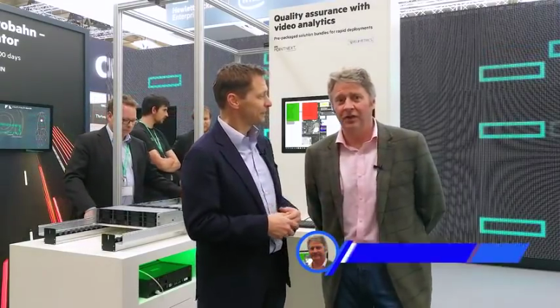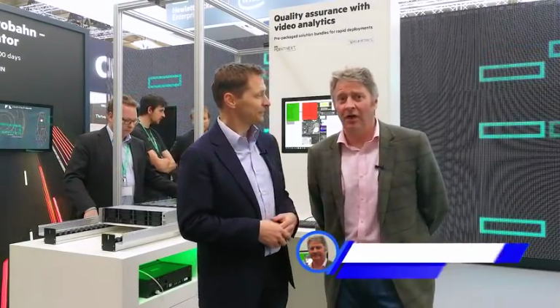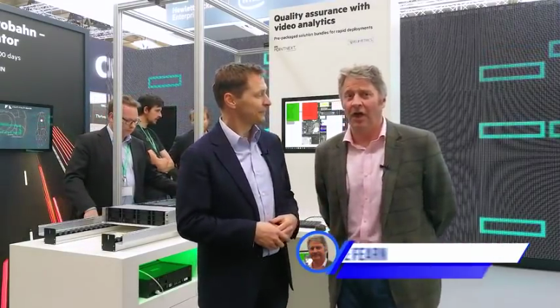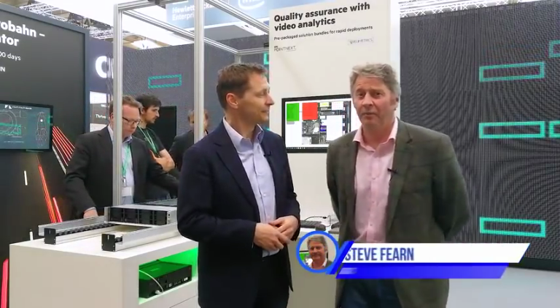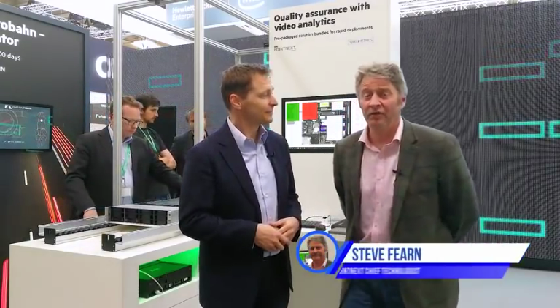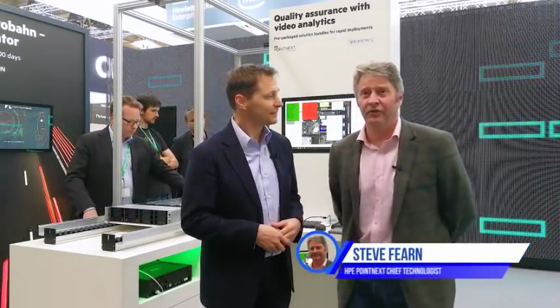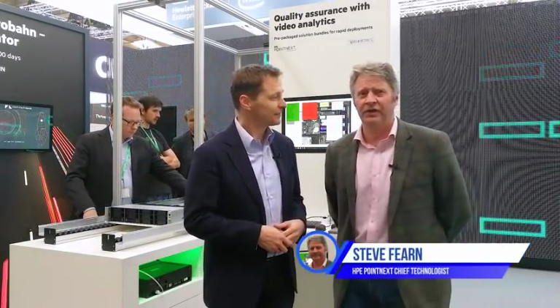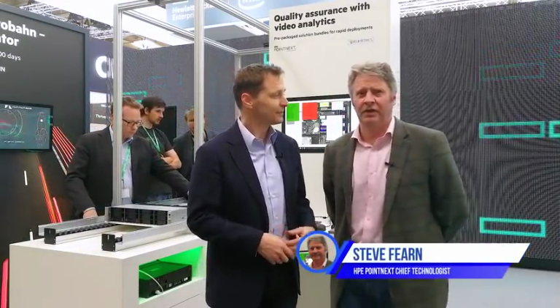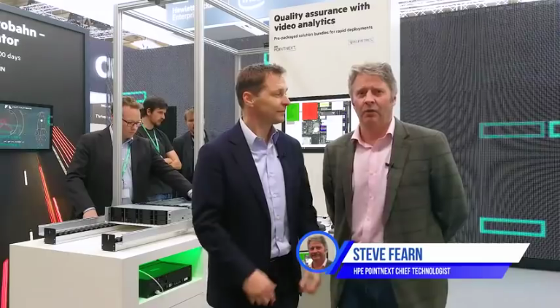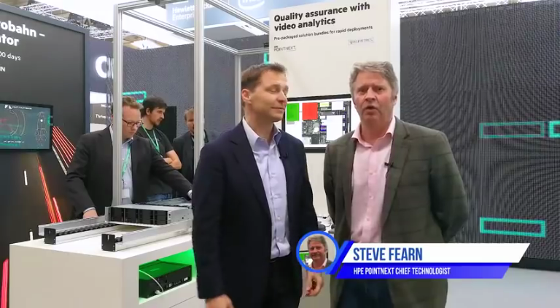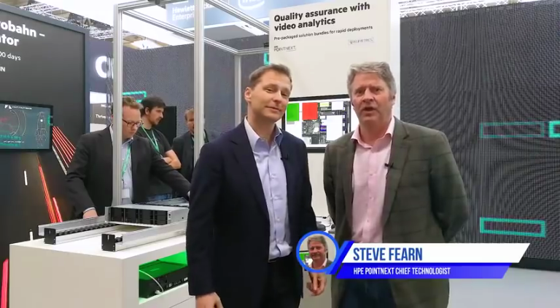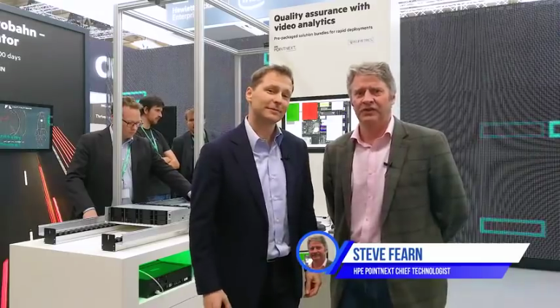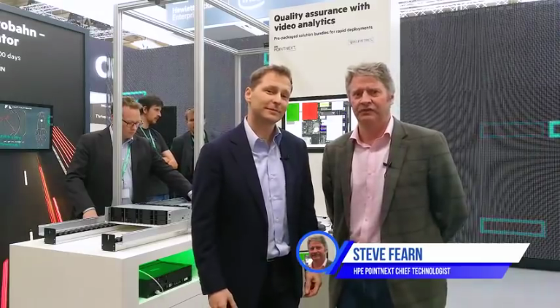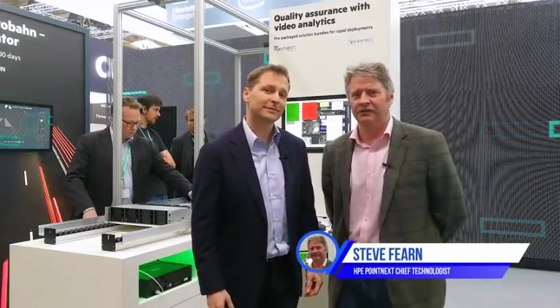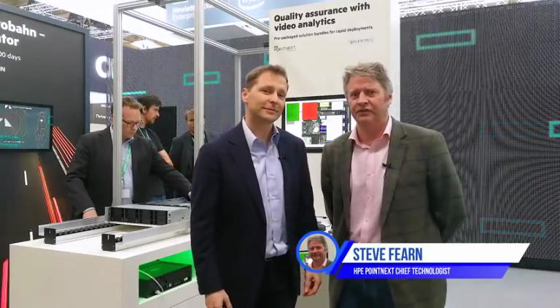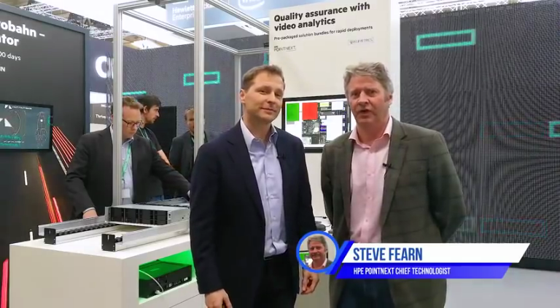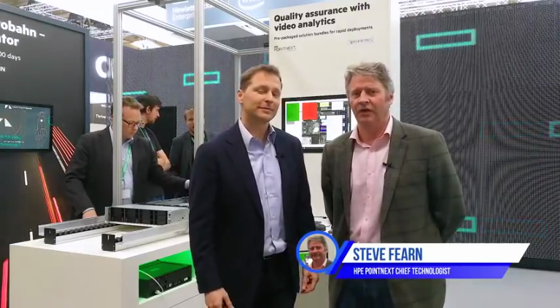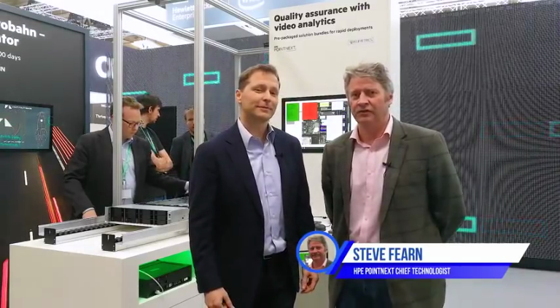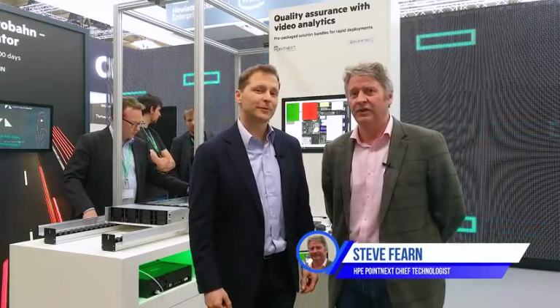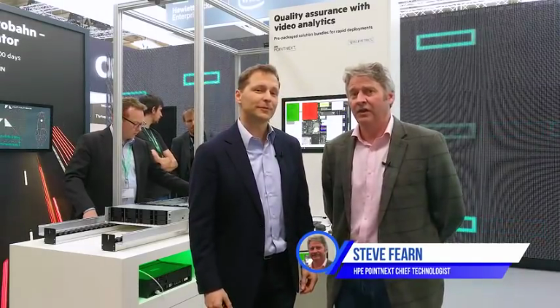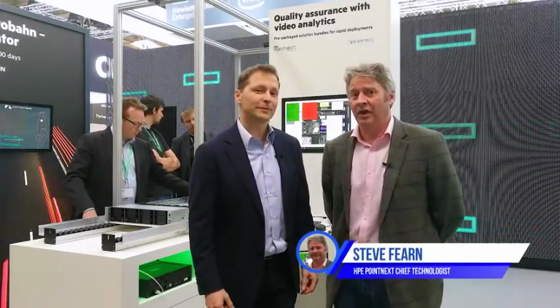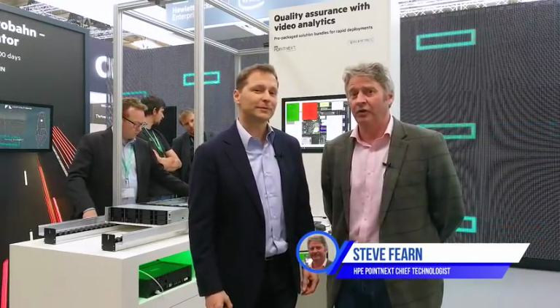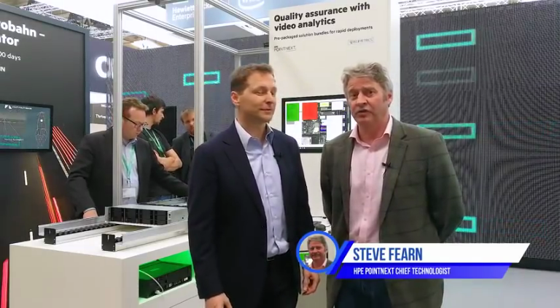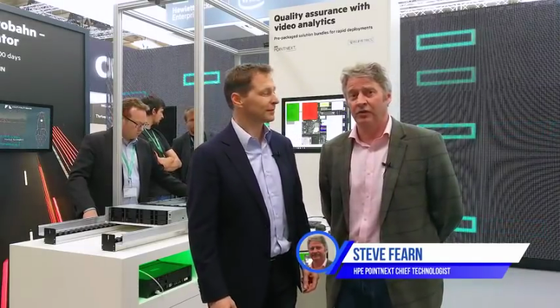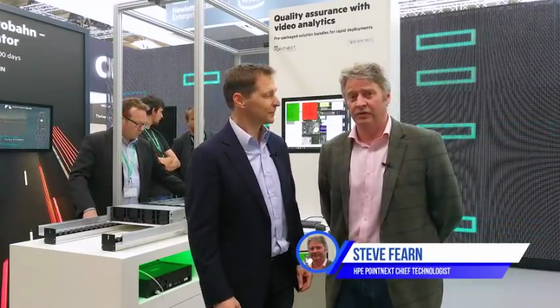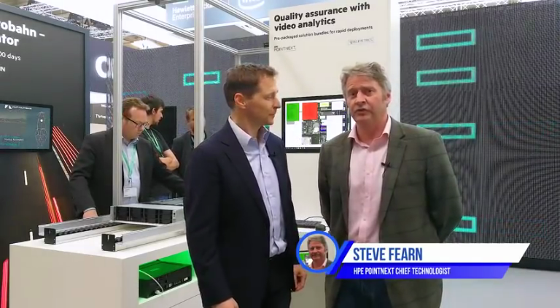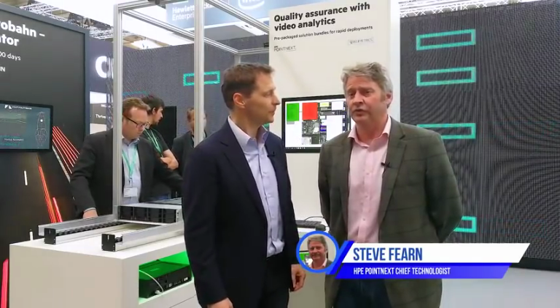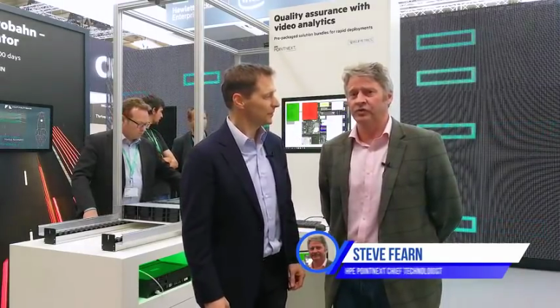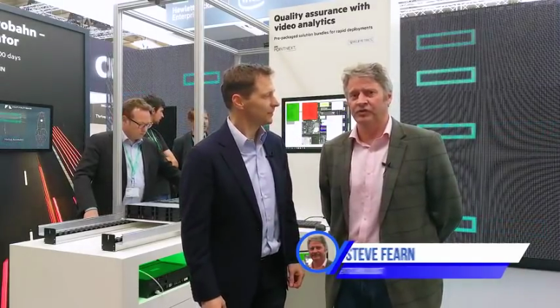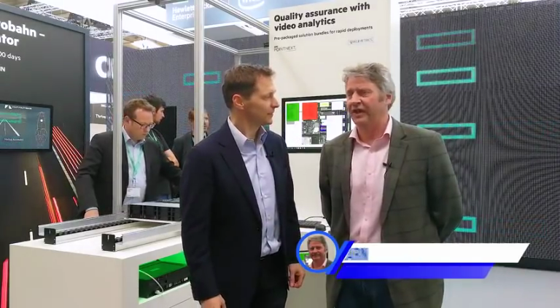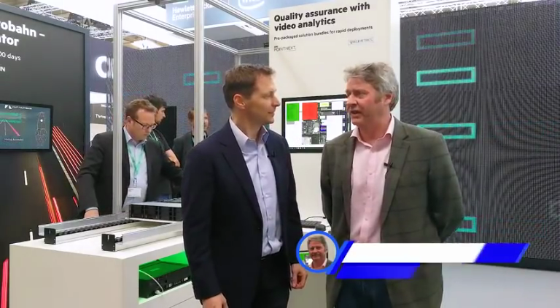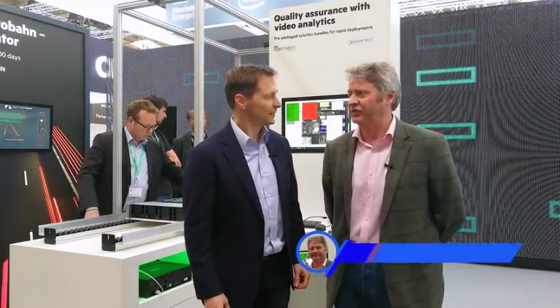I work for the Worldwide Center of Excellence for IoT and I focus on industrial solutions and innovations.